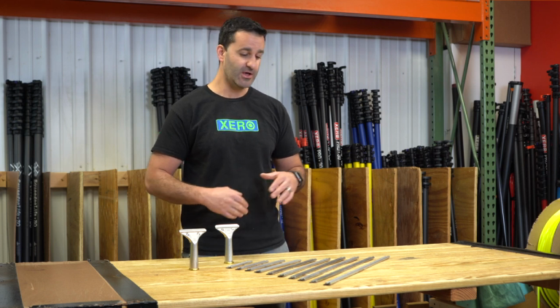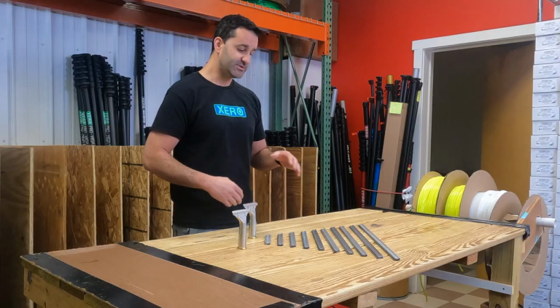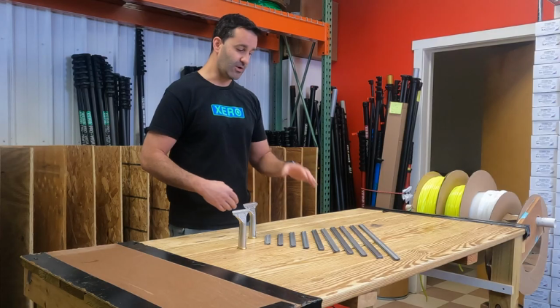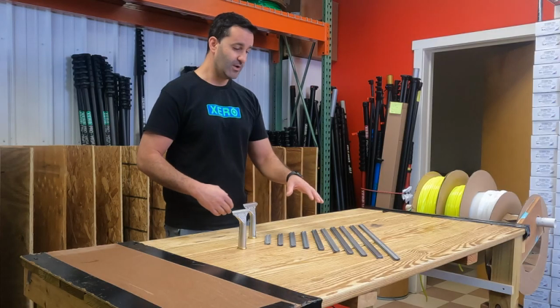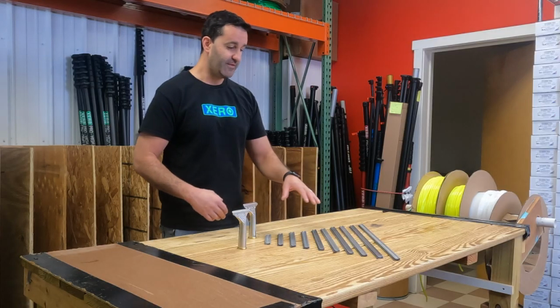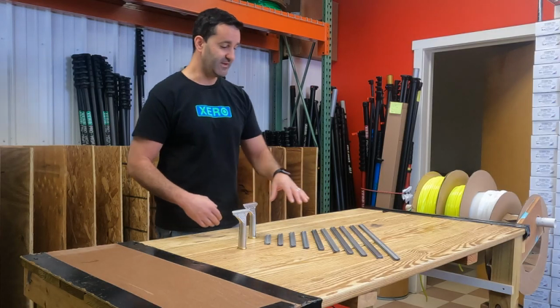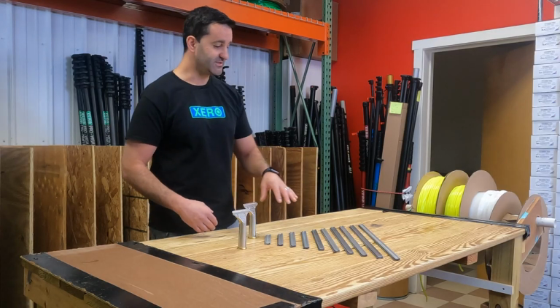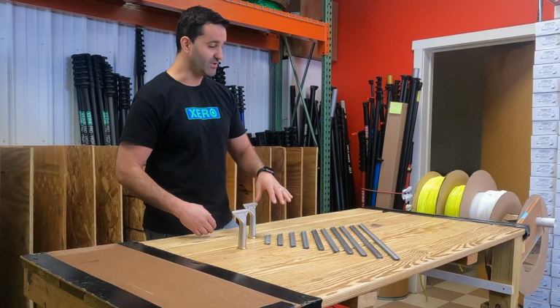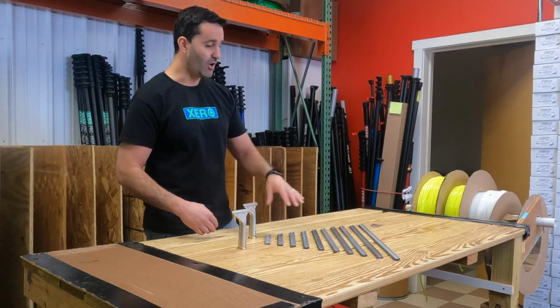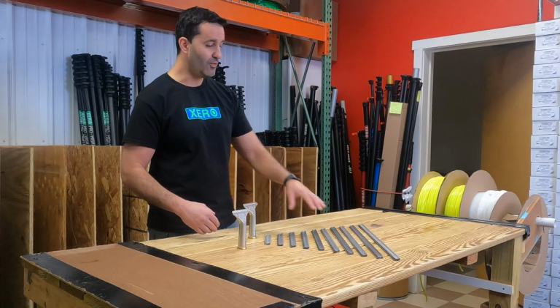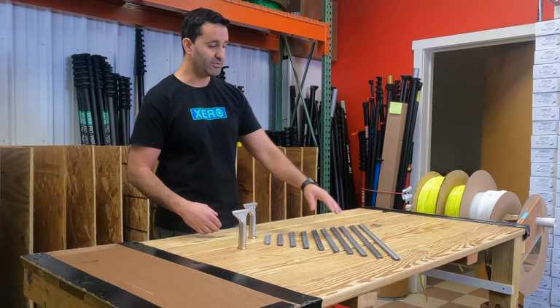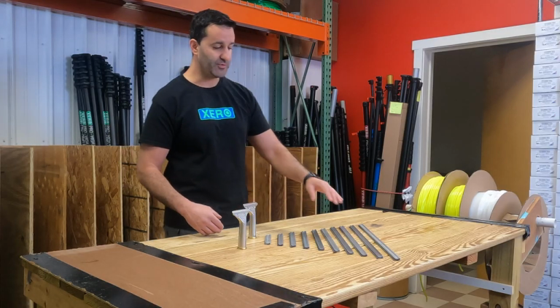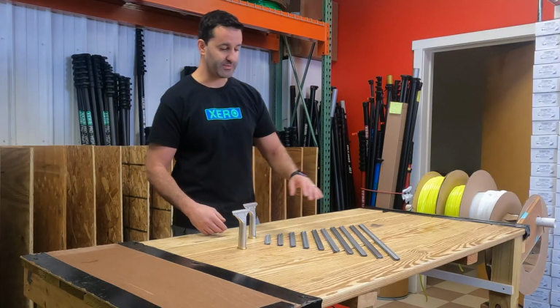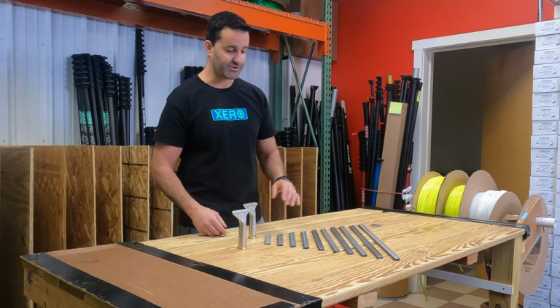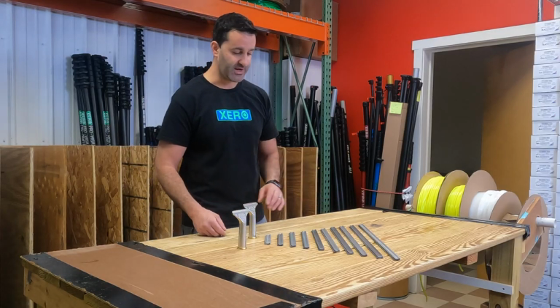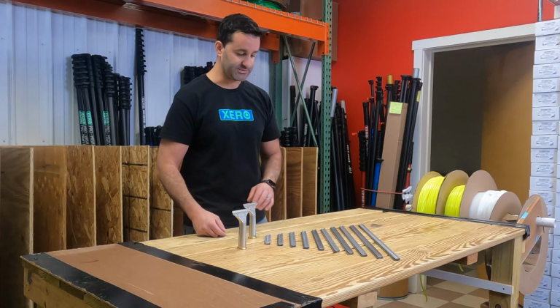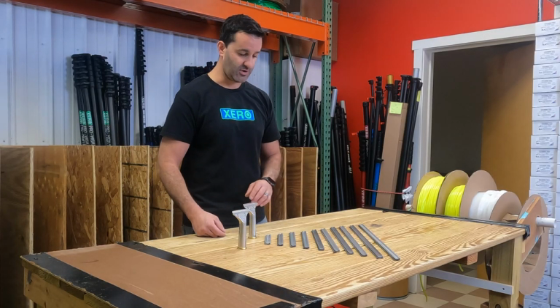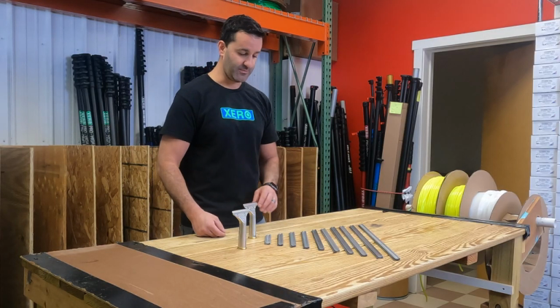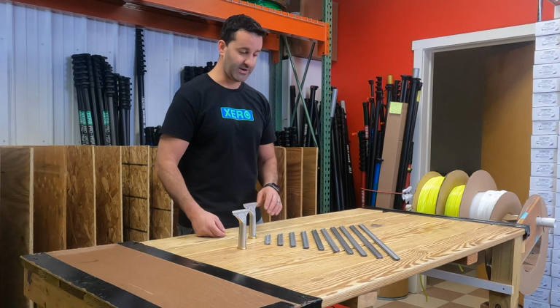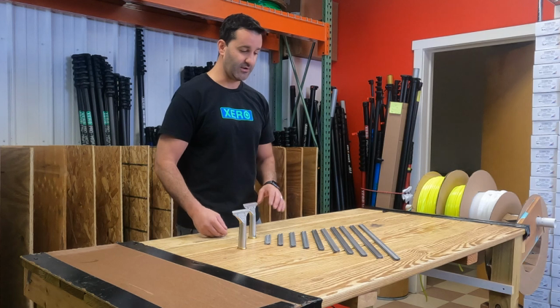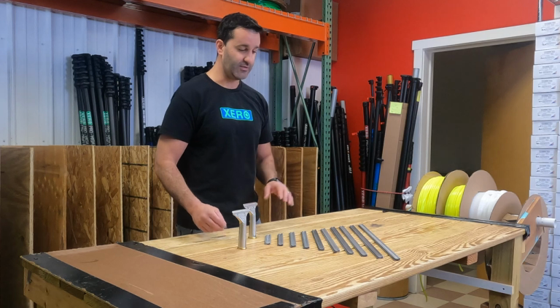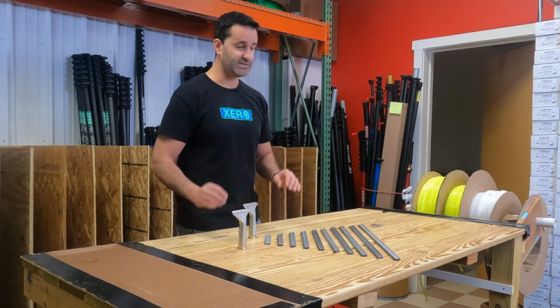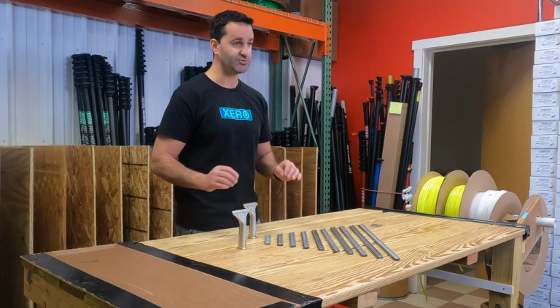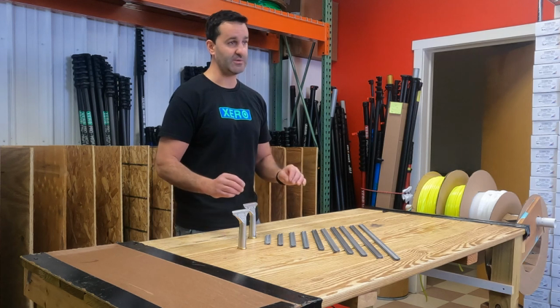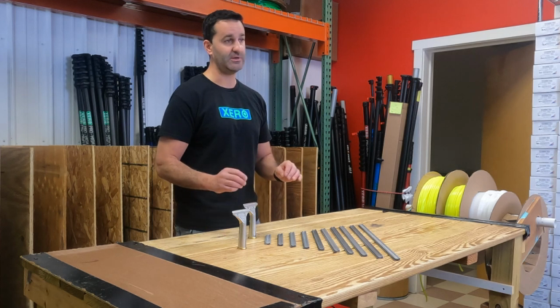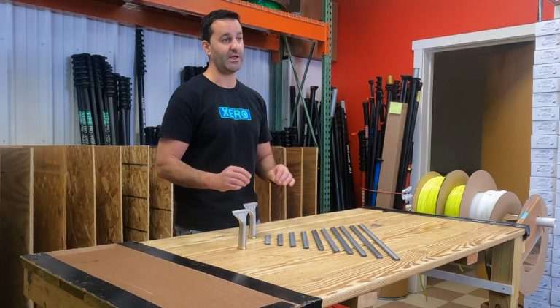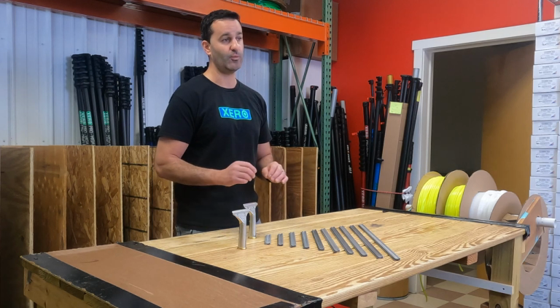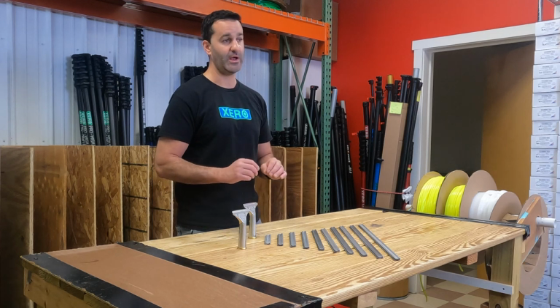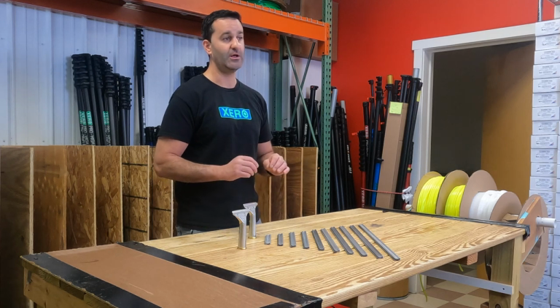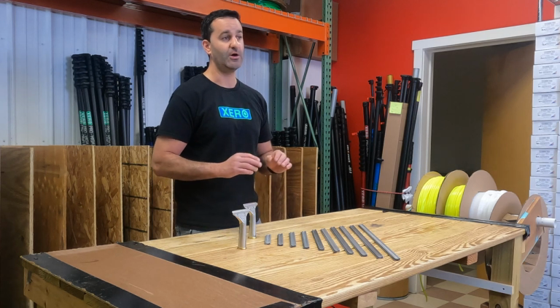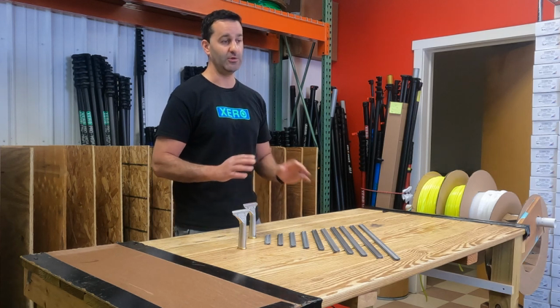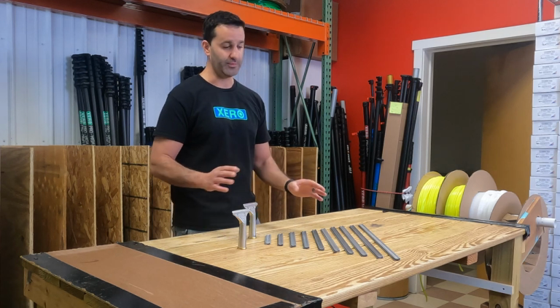The Staccone Aluminum Channels are made of extremely lightweight aluminum.